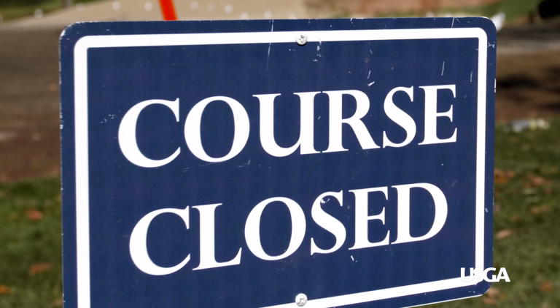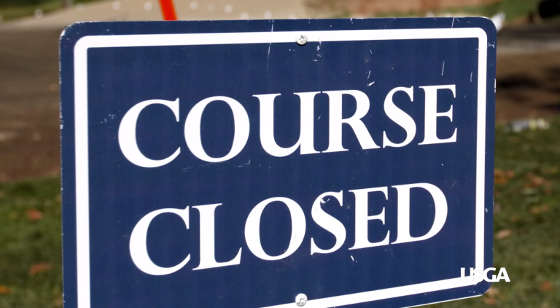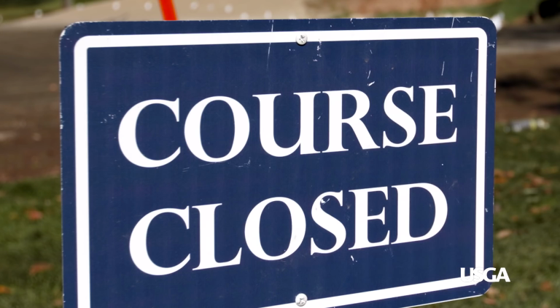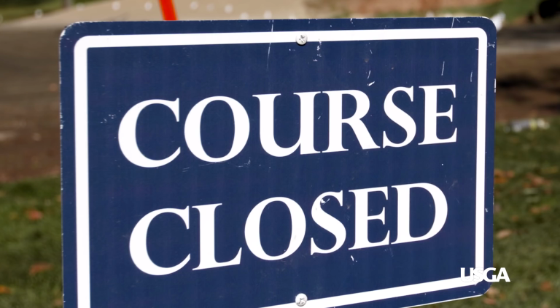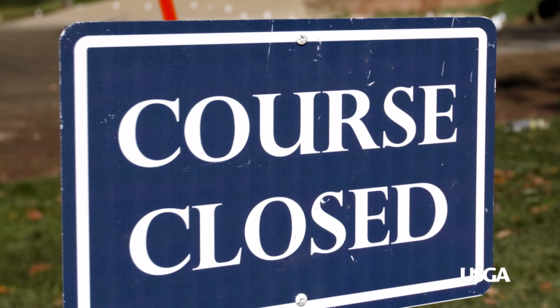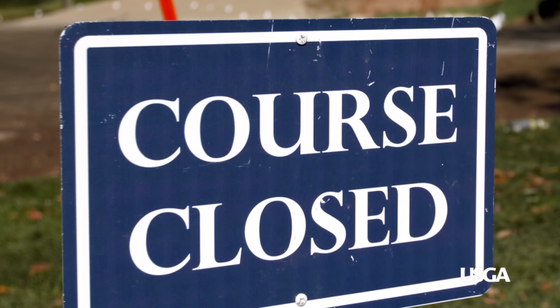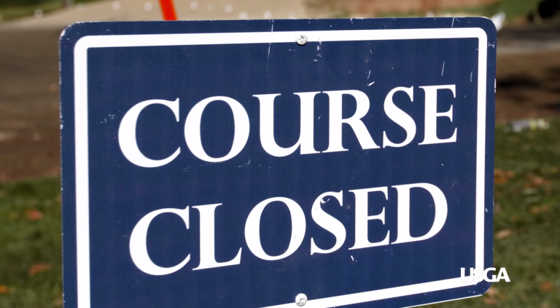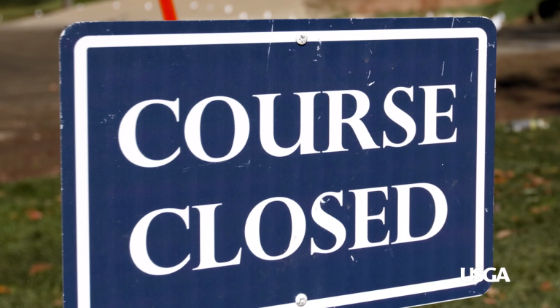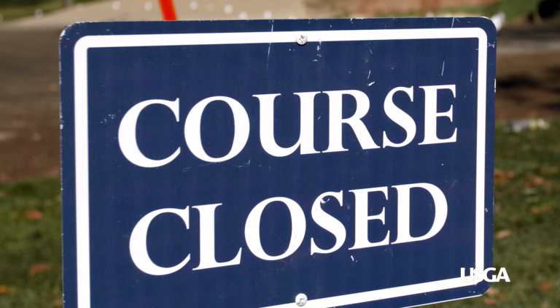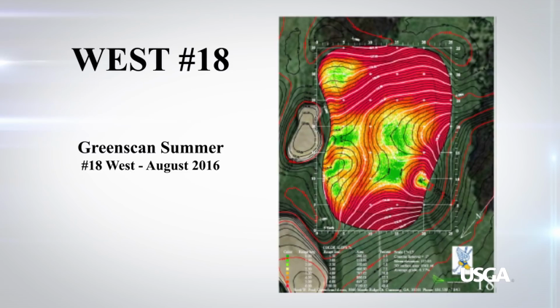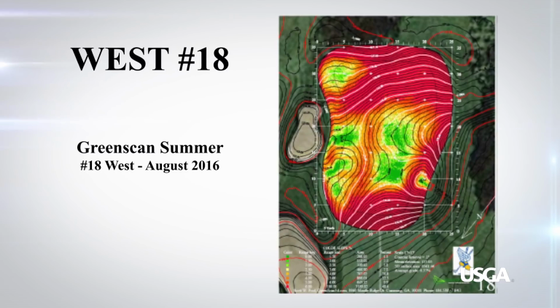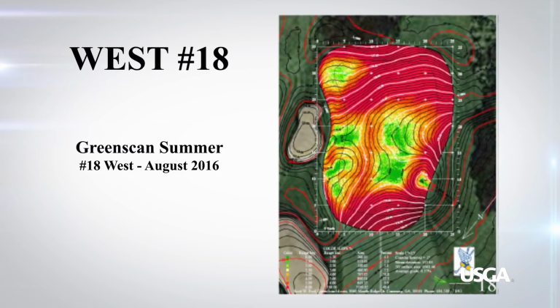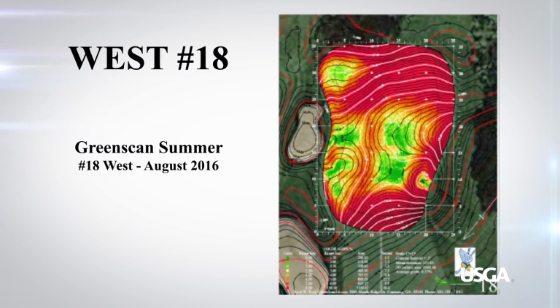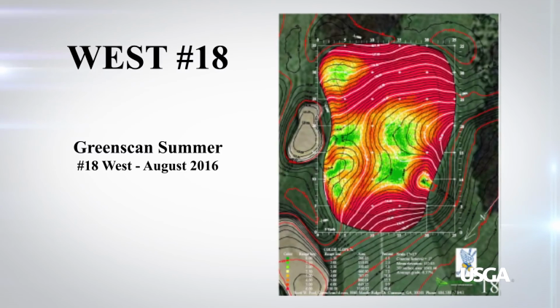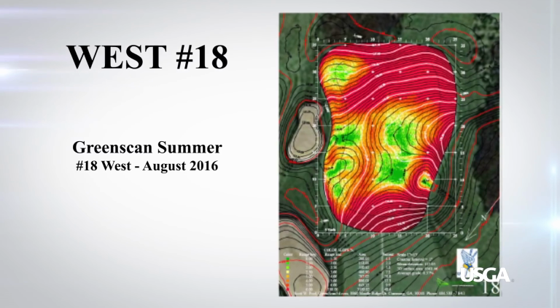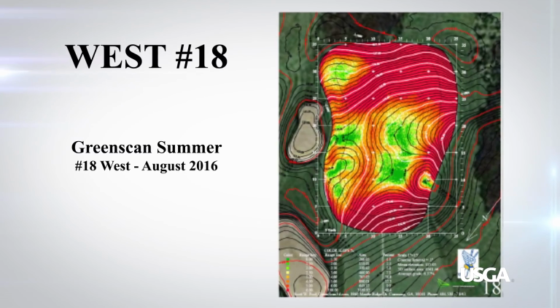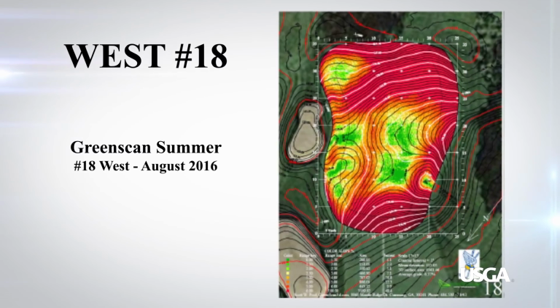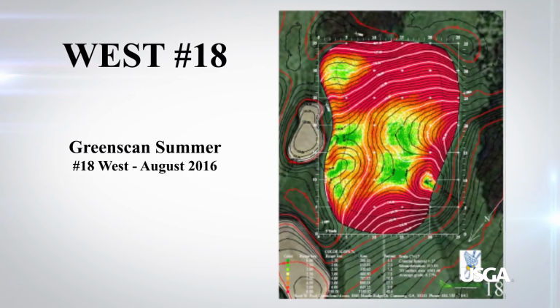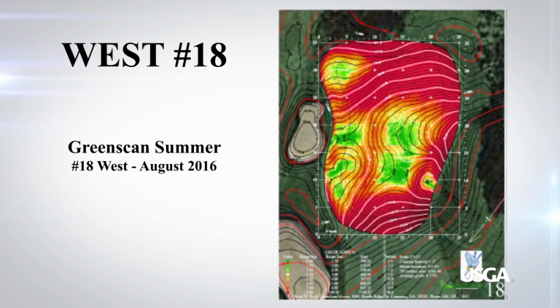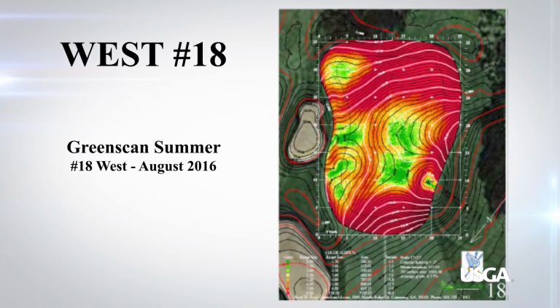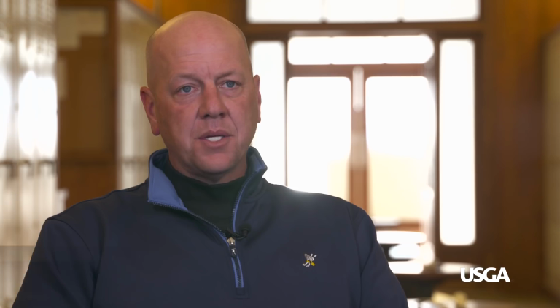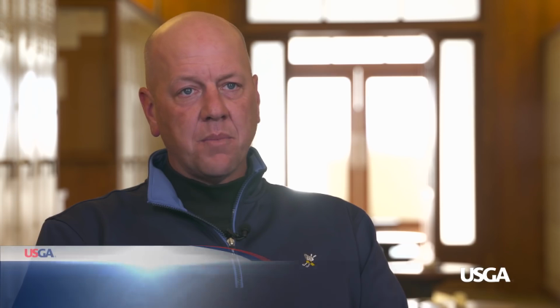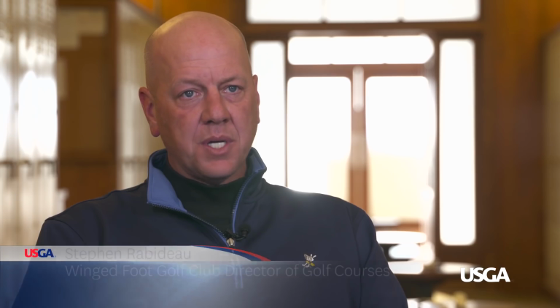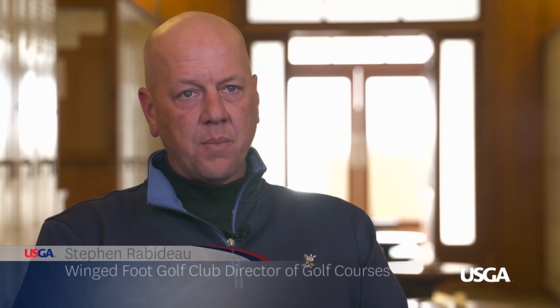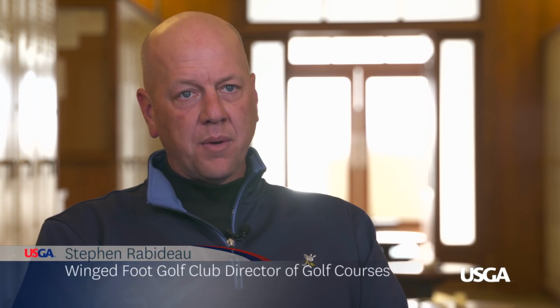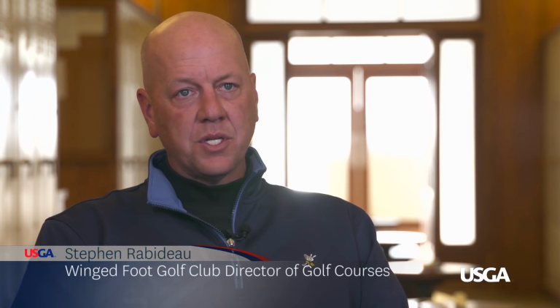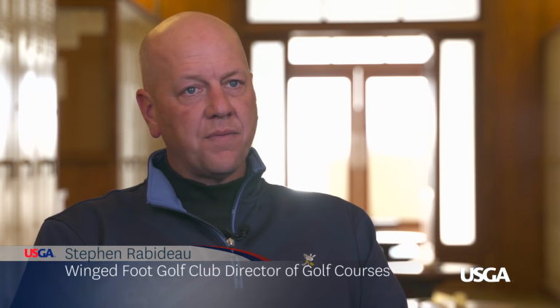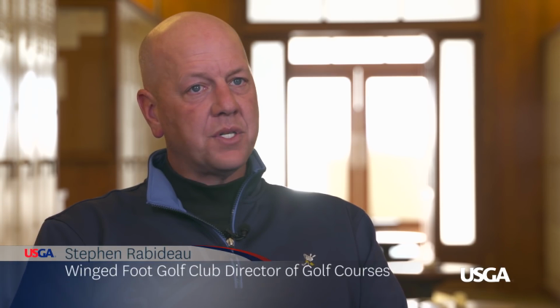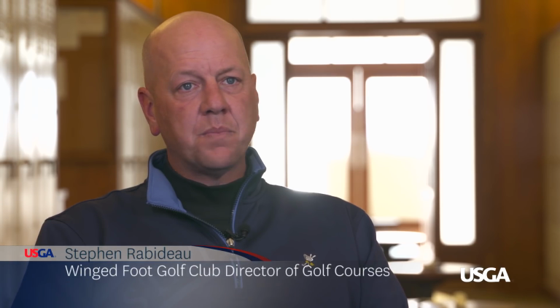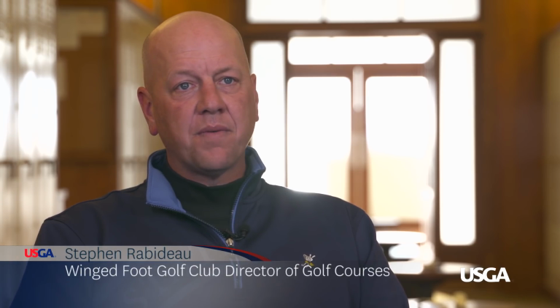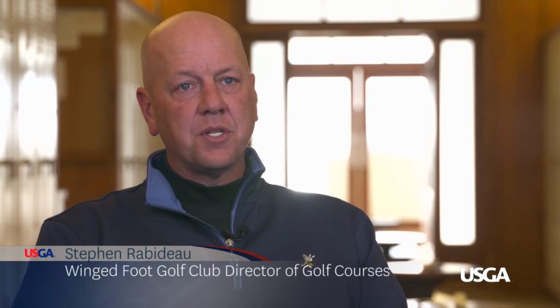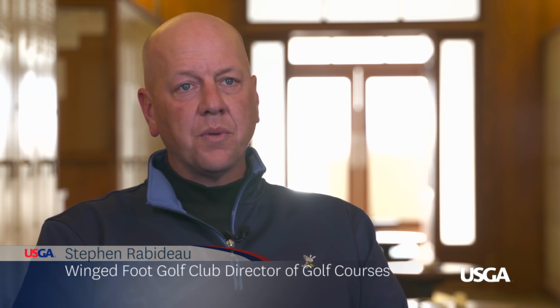The first step is to have the greens laser scanned in the summertime when the green surface is perfectly smooth.